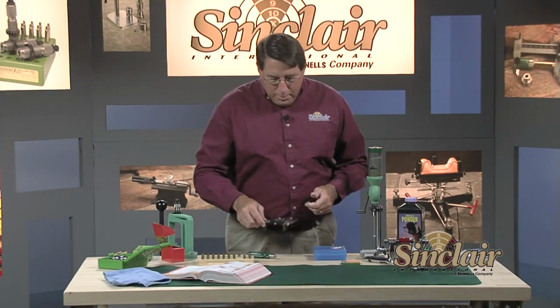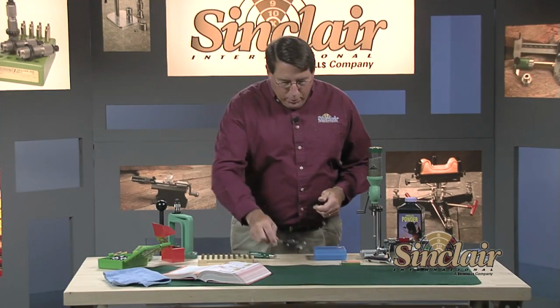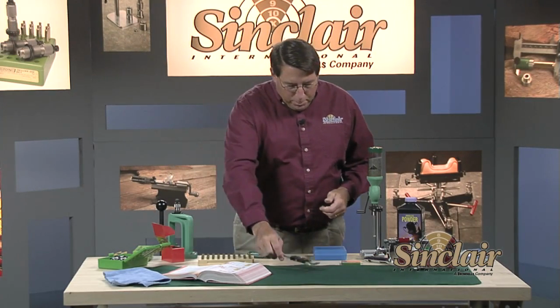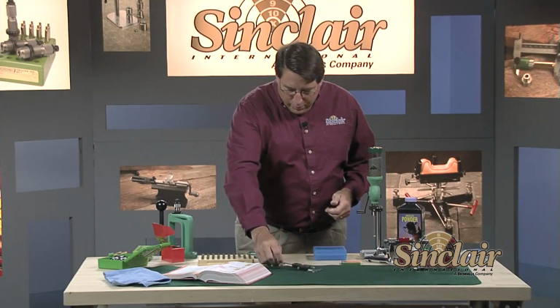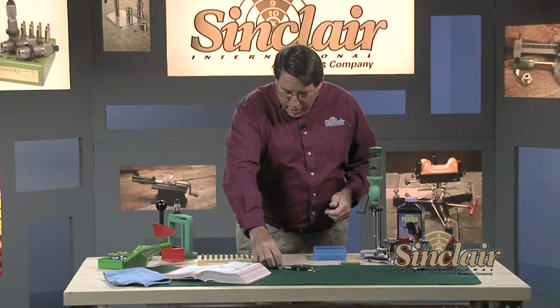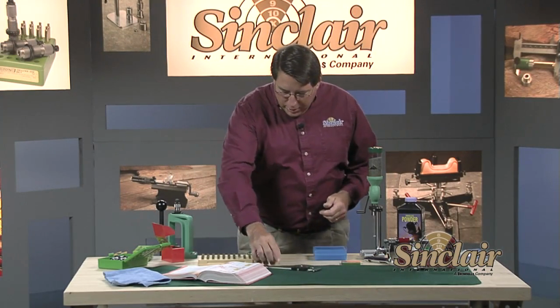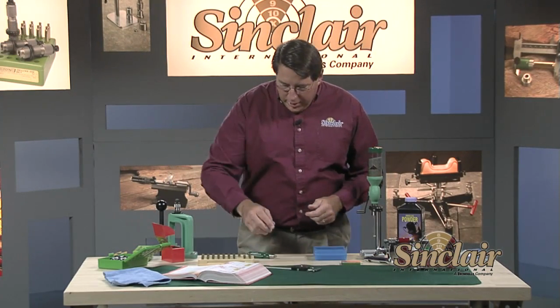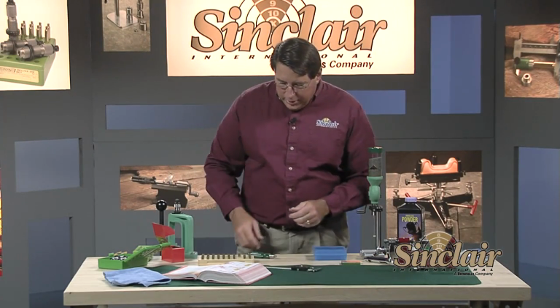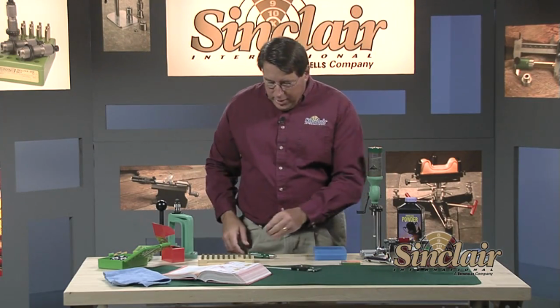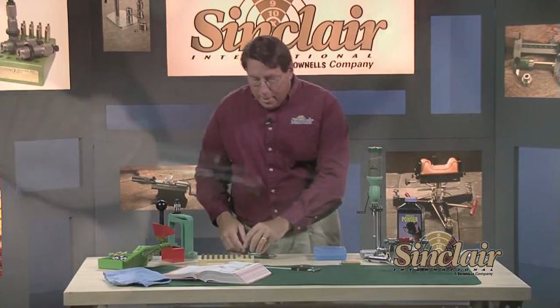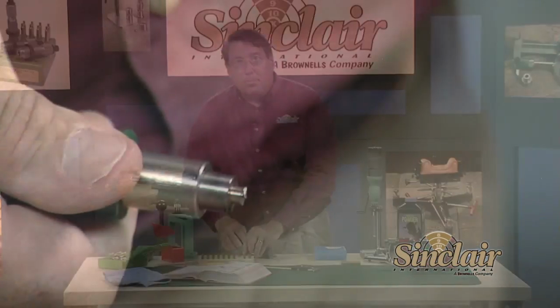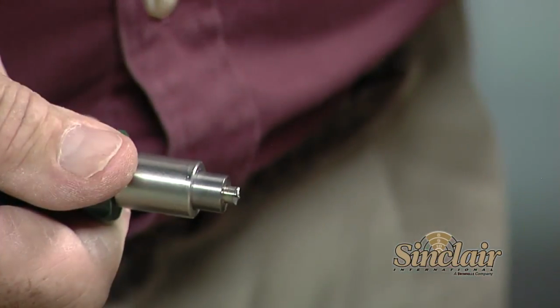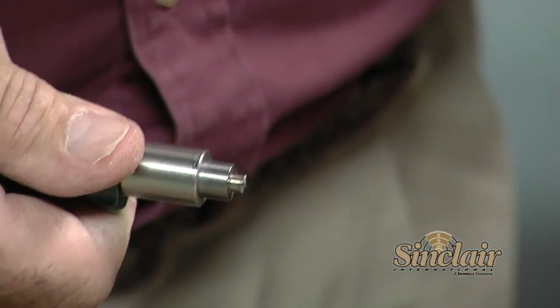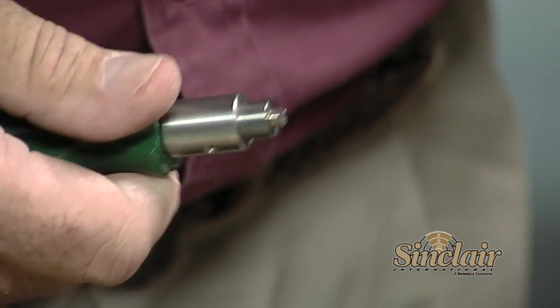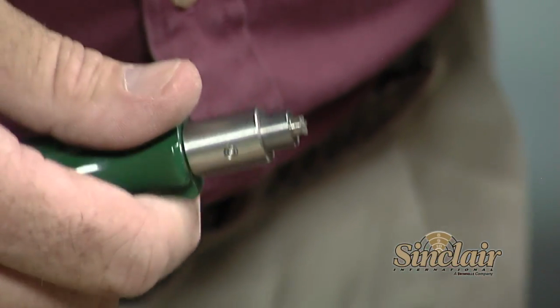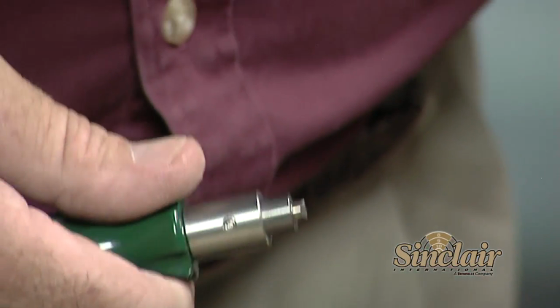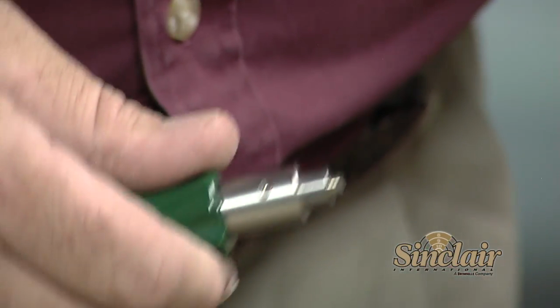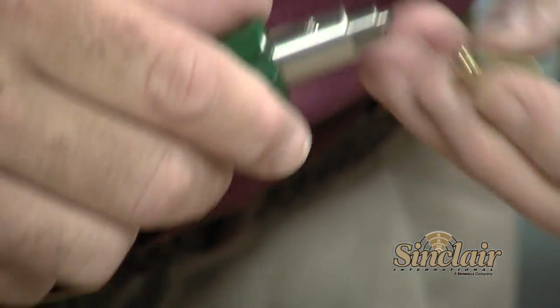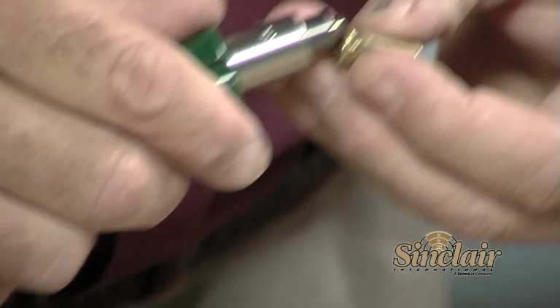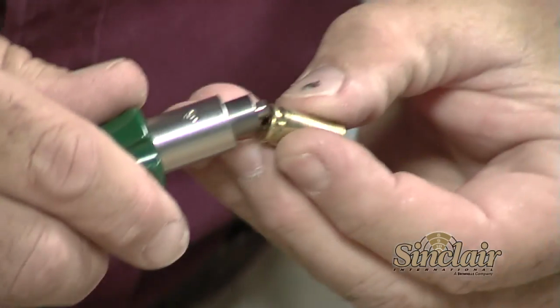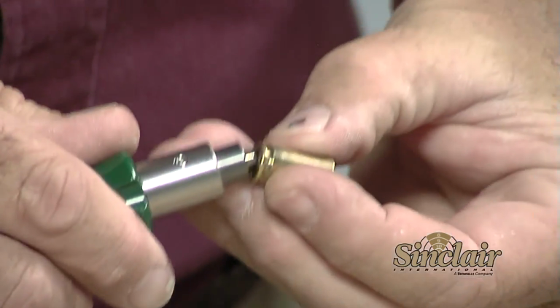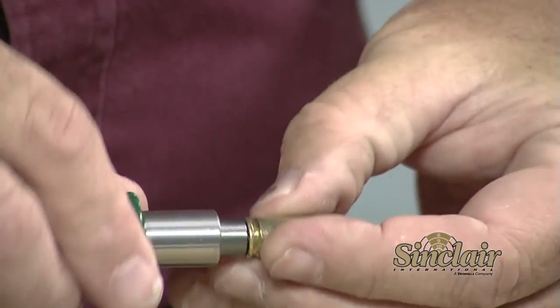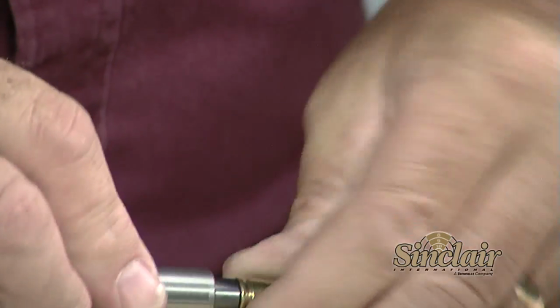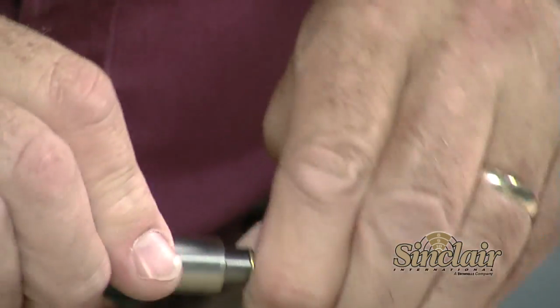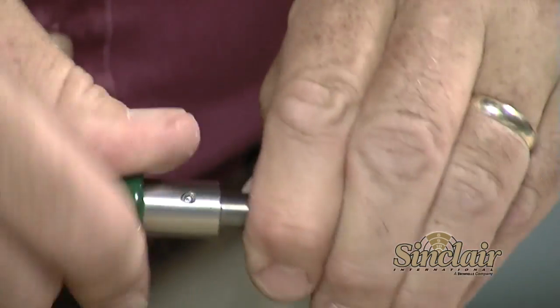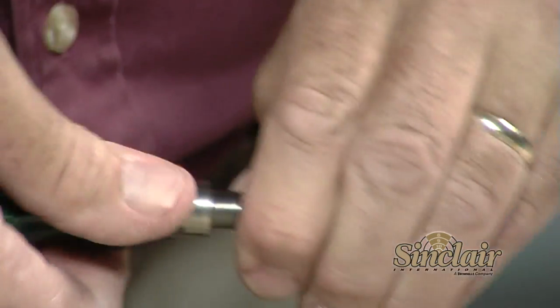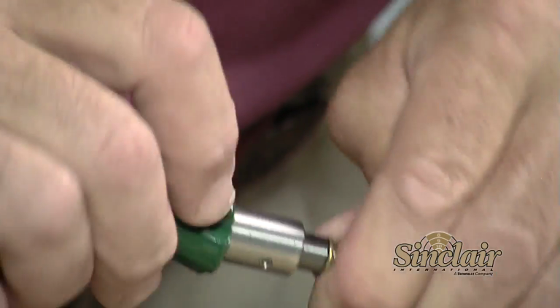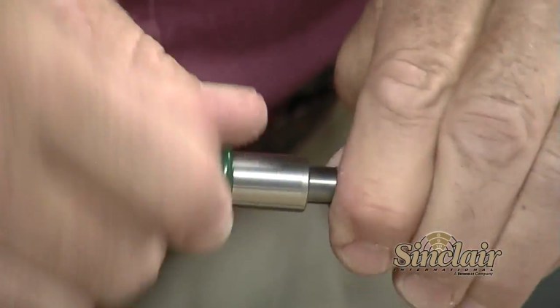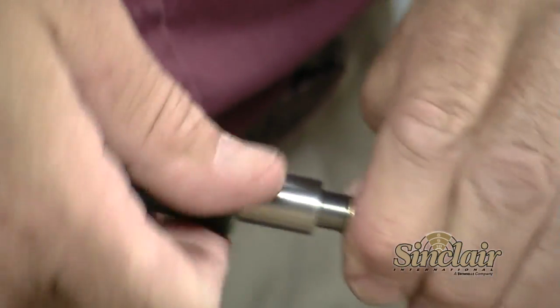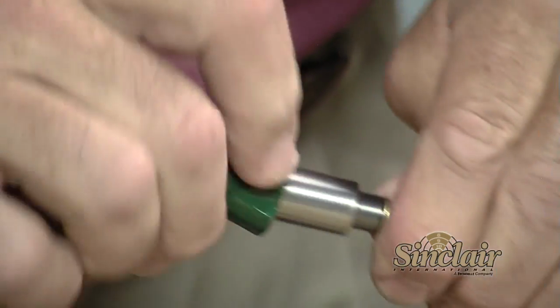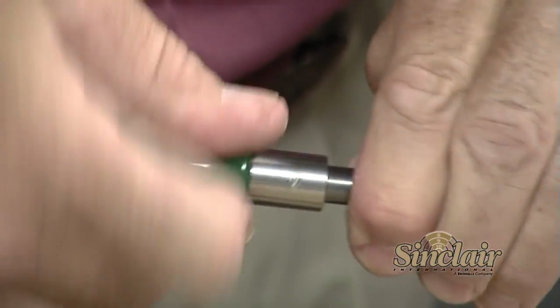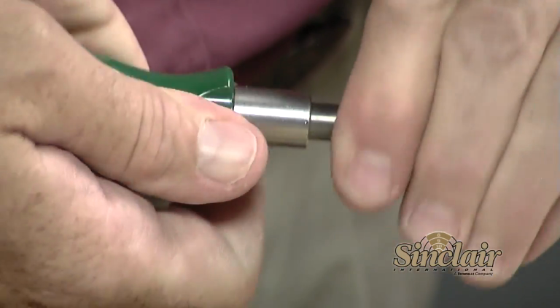Before moving on to the next step, clean the primer pocket using a primer pocket uniformer or primer pocket brush.